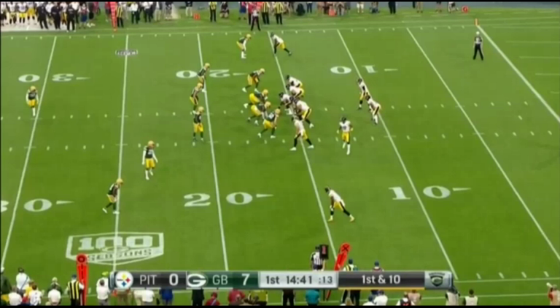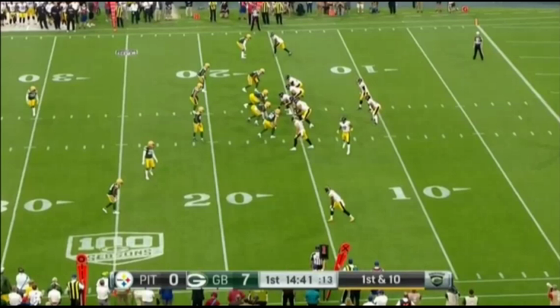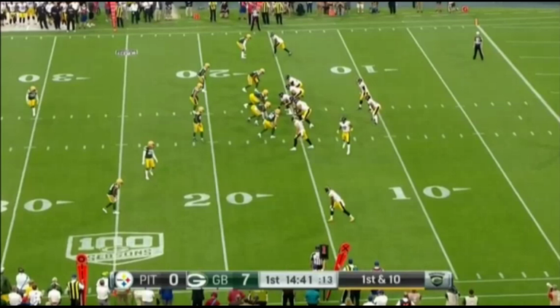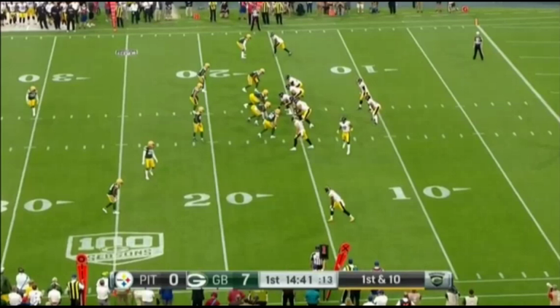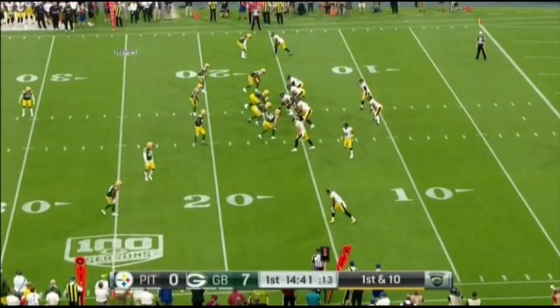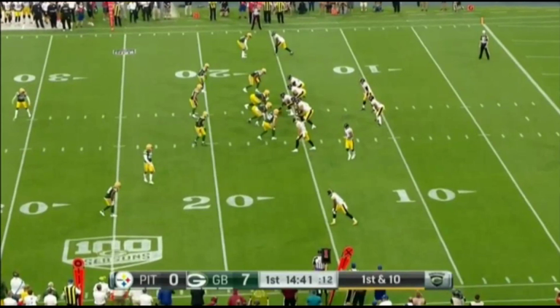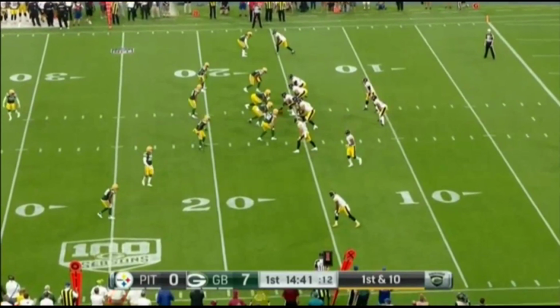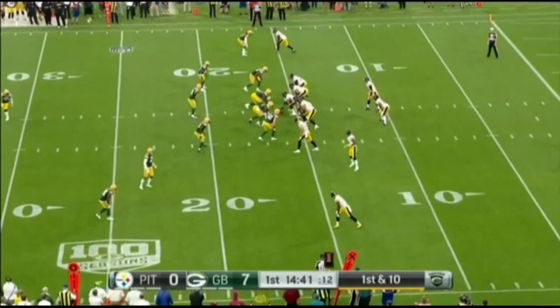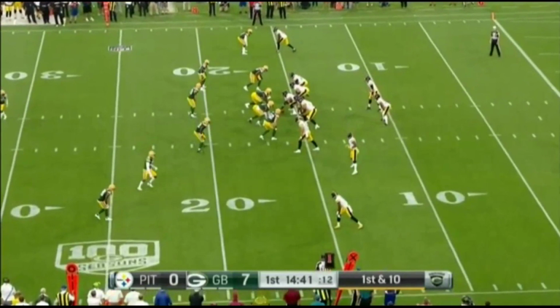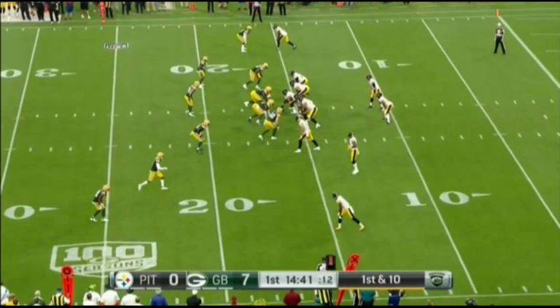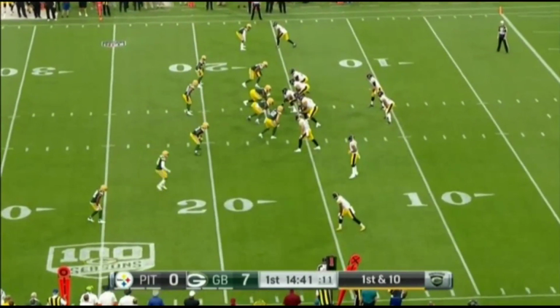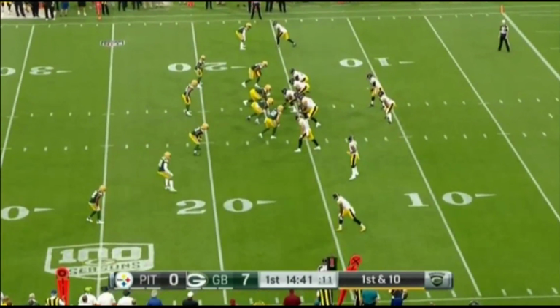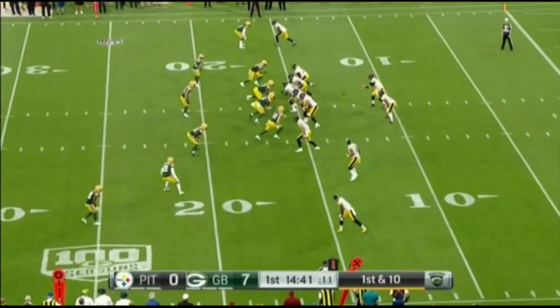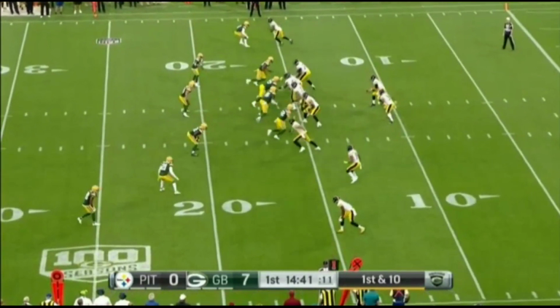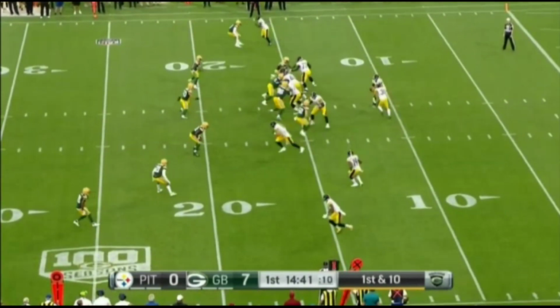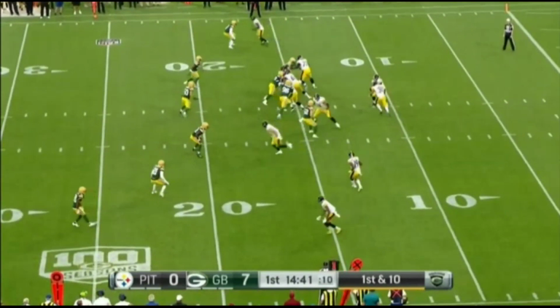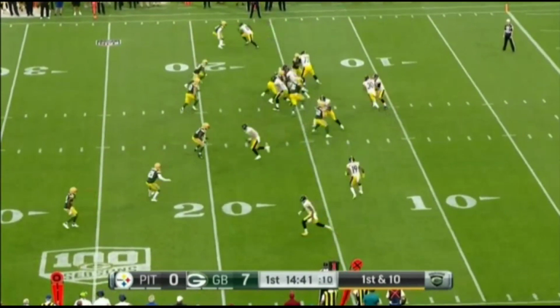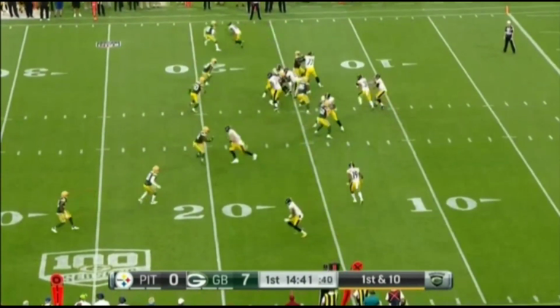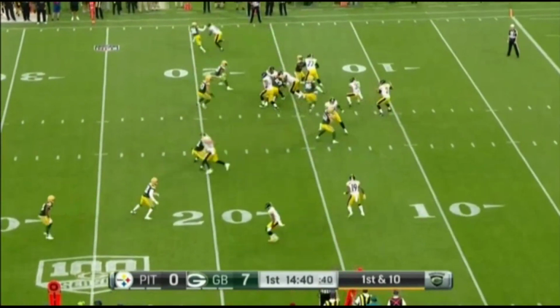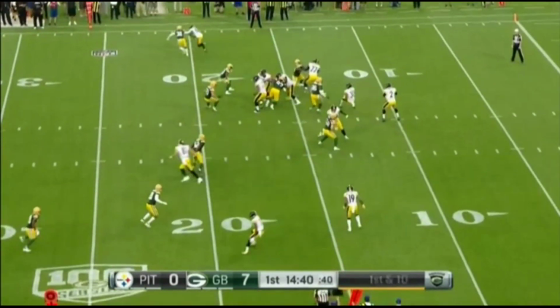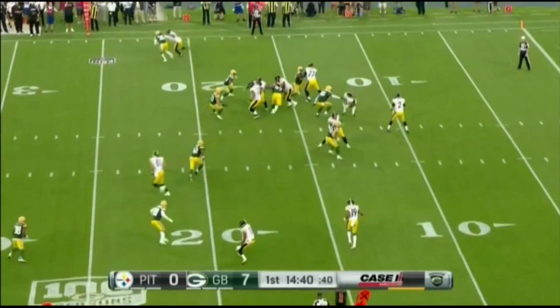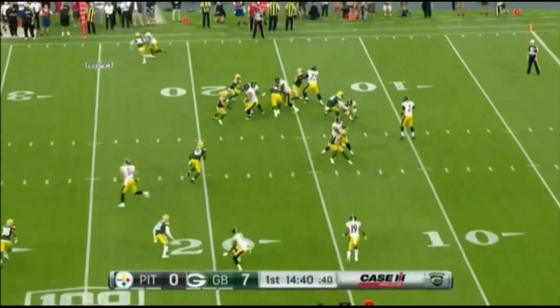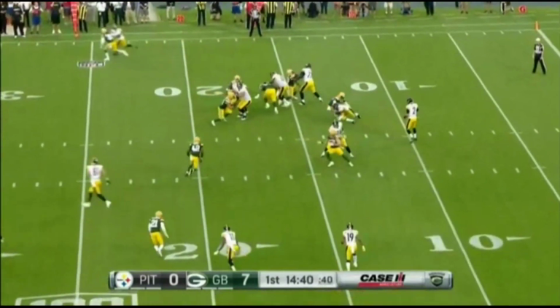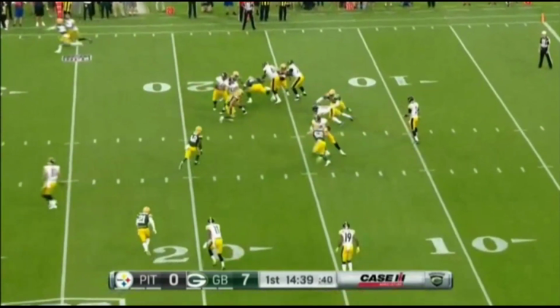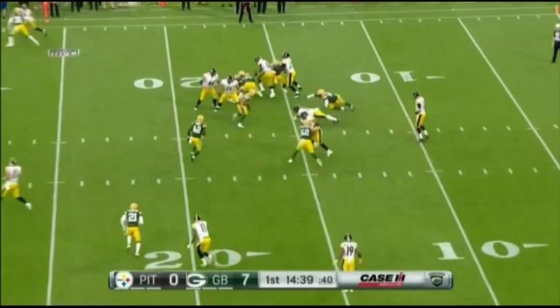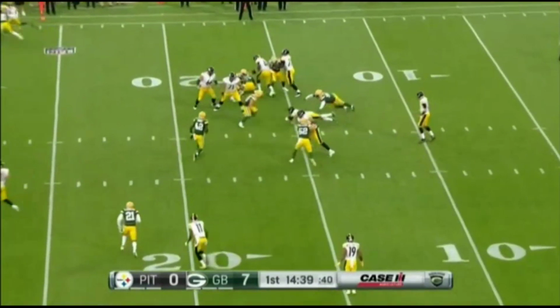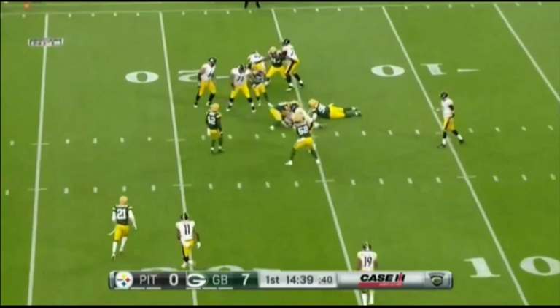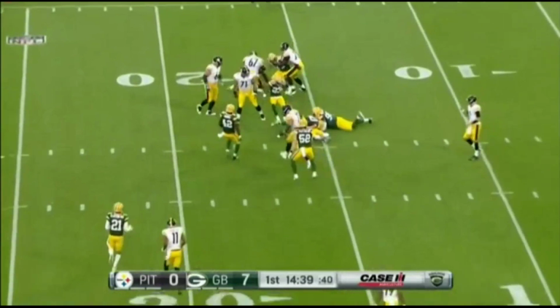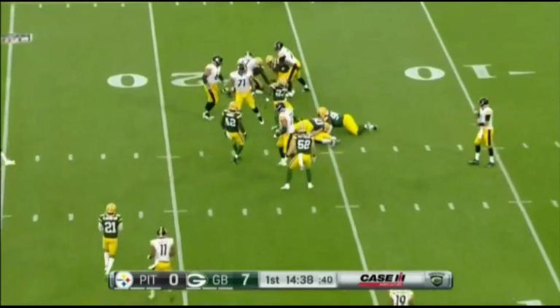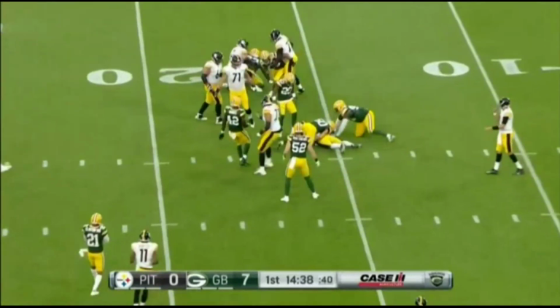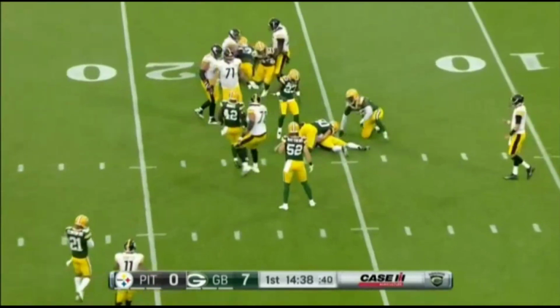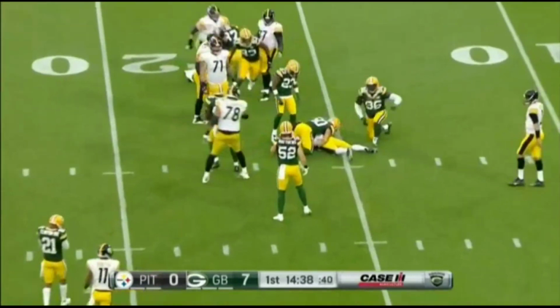1st and 10. Mason Rudolph, the quarterback, and the handoff here goes to James Conner.